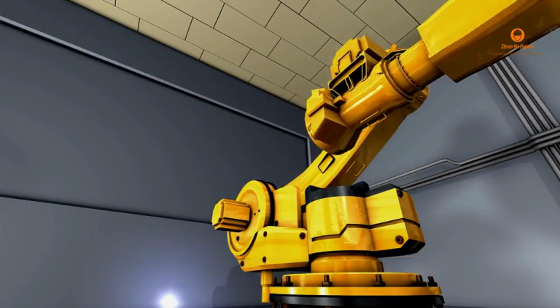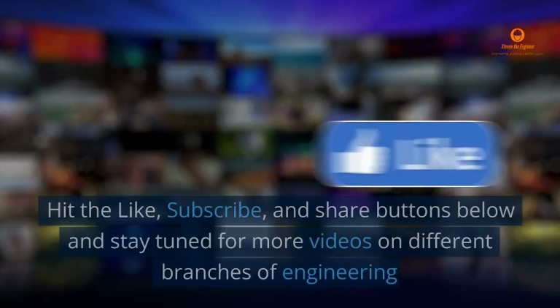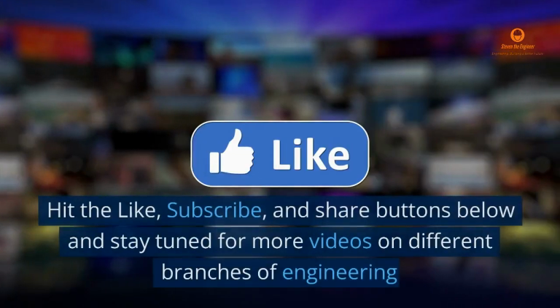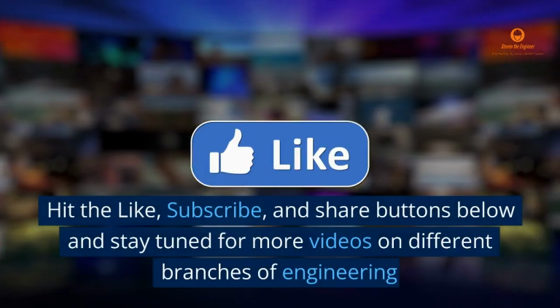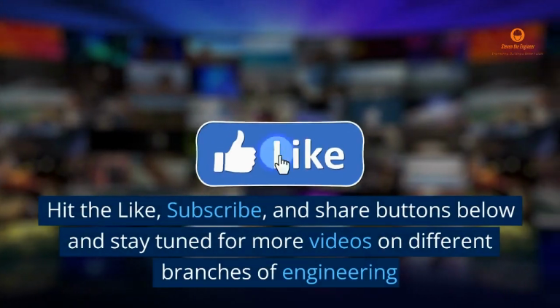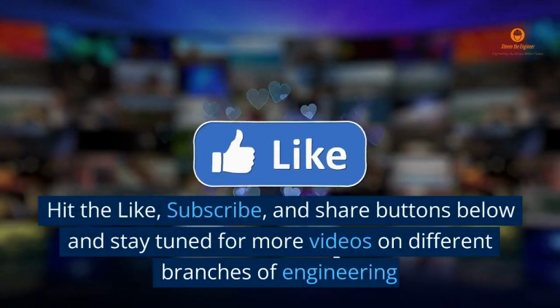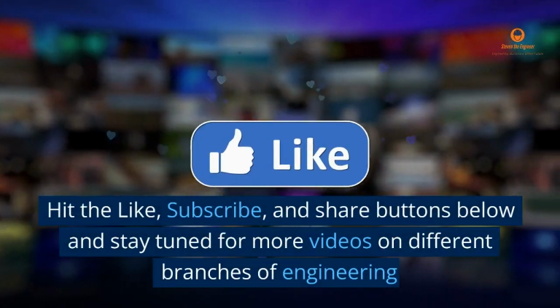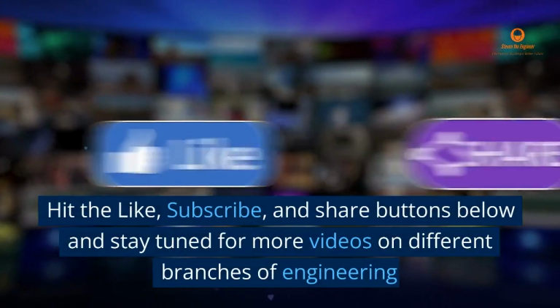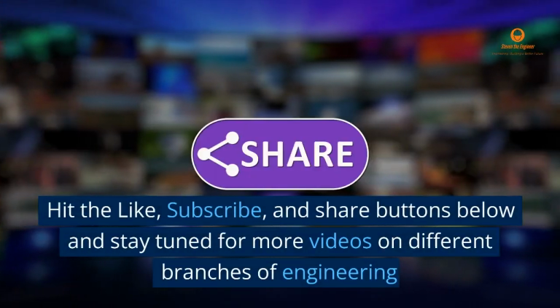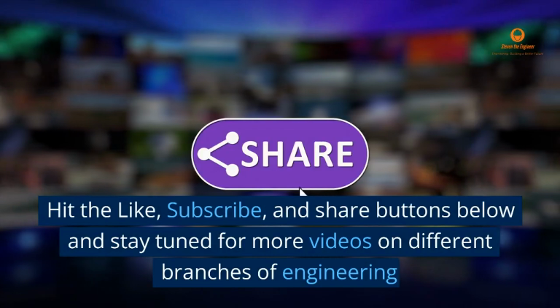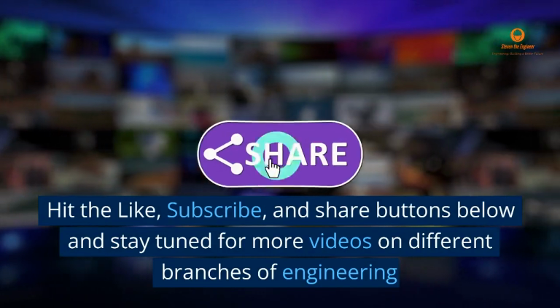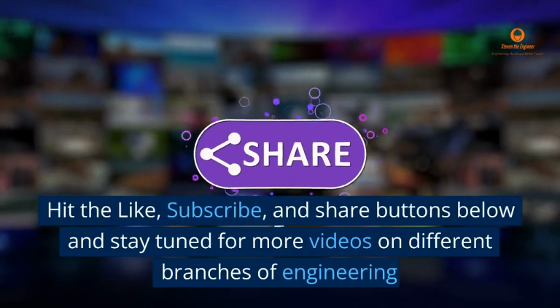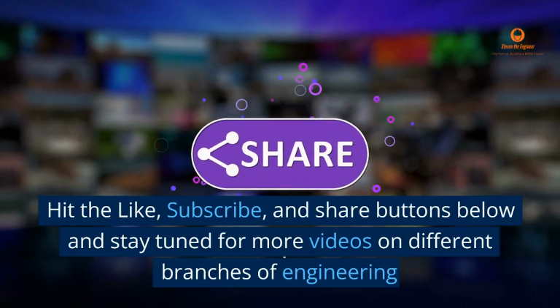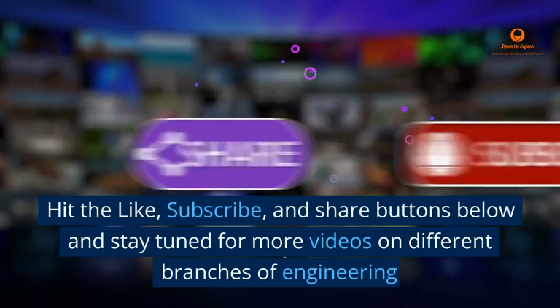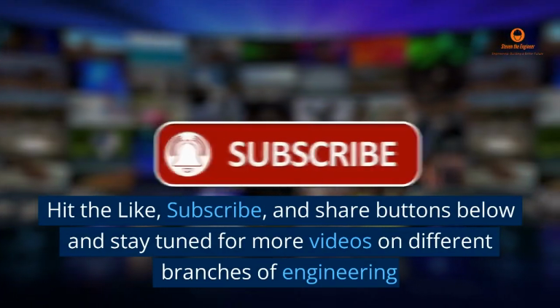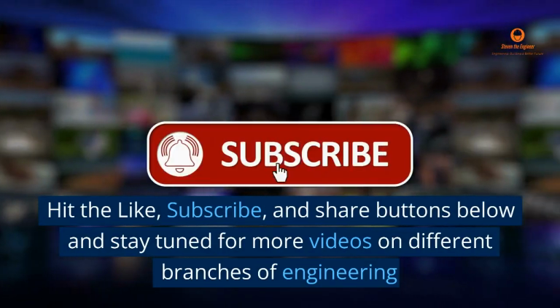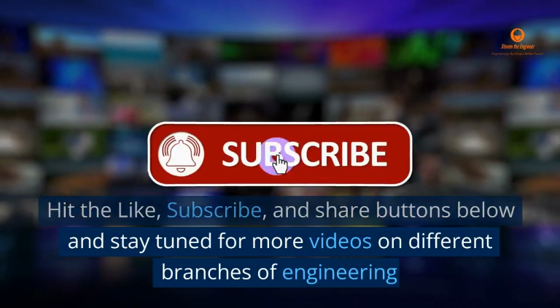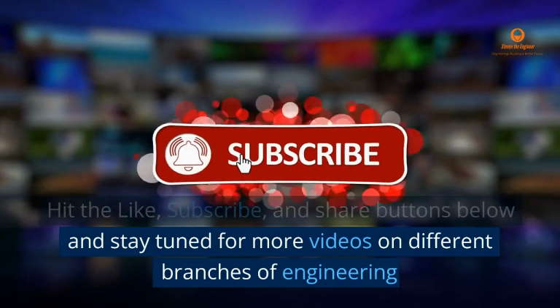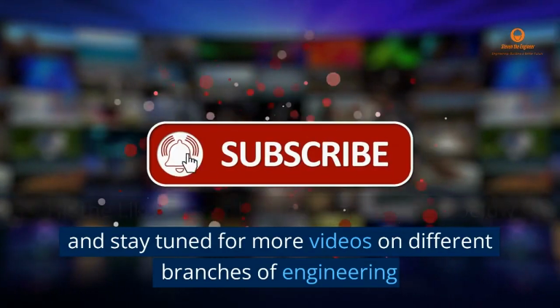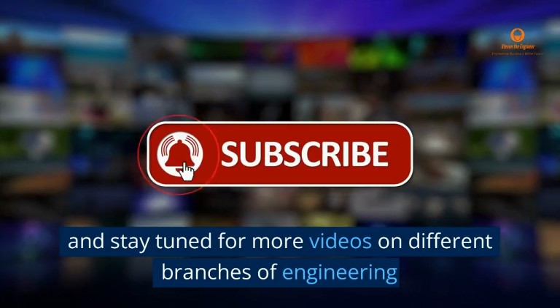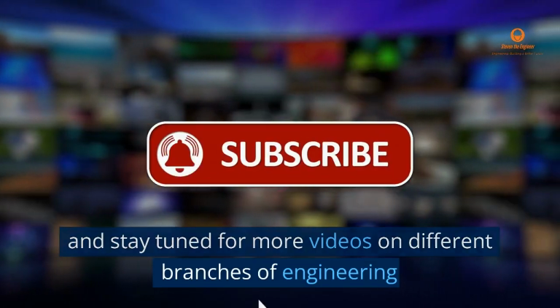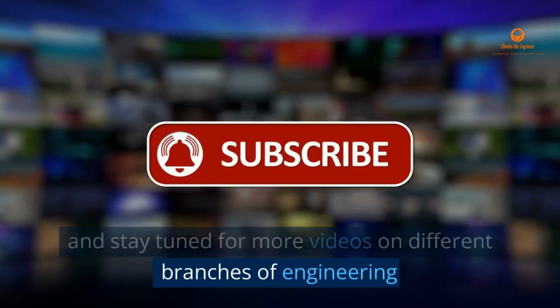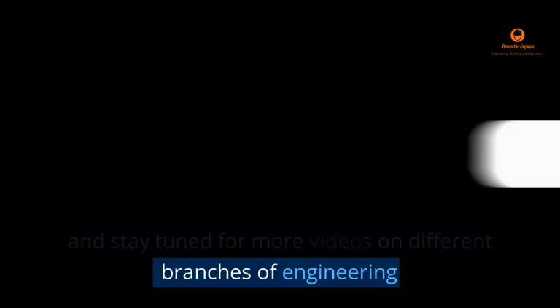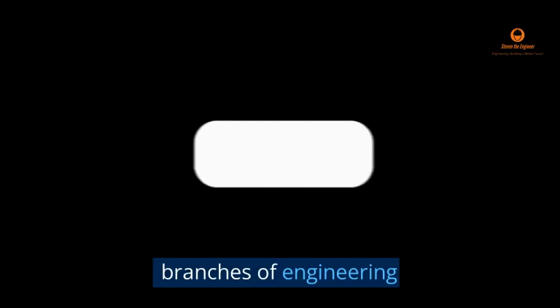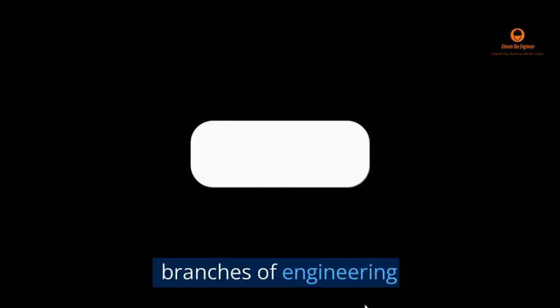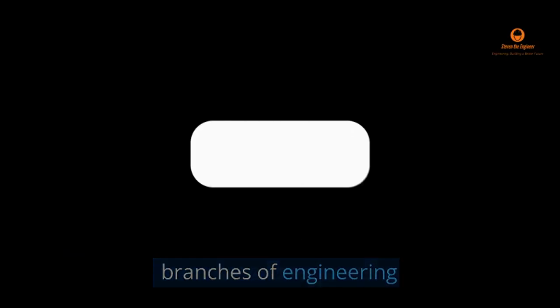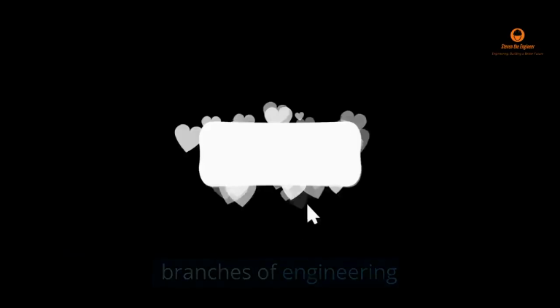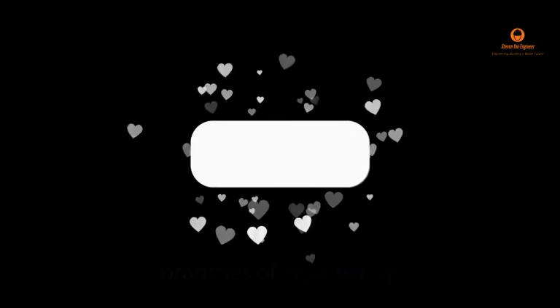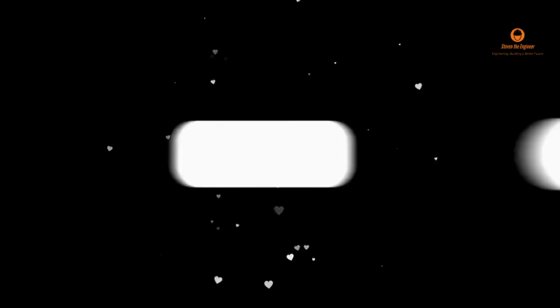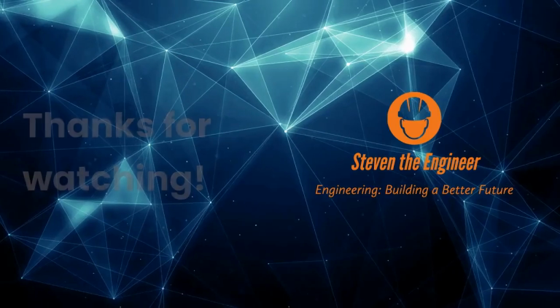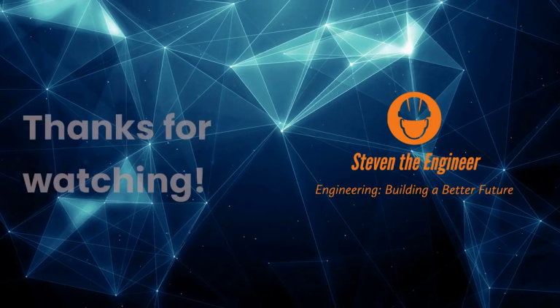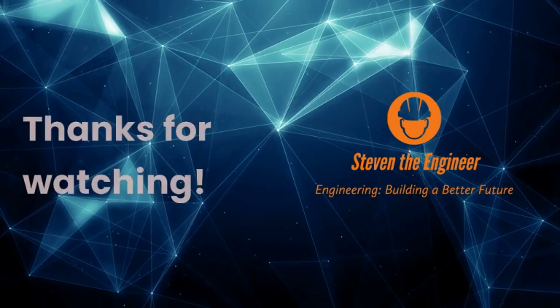Hit the like, subscribe, and share buttons below and stay tuned for more videos on different branches of engineering. Thanks for watching.